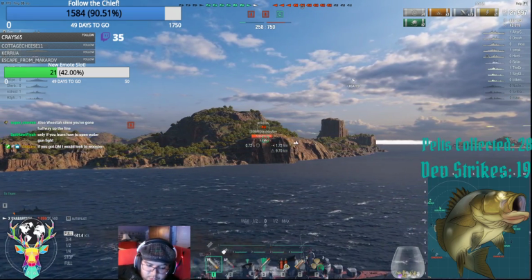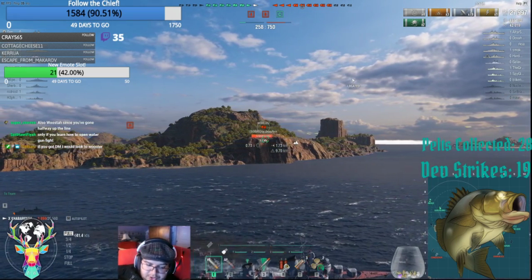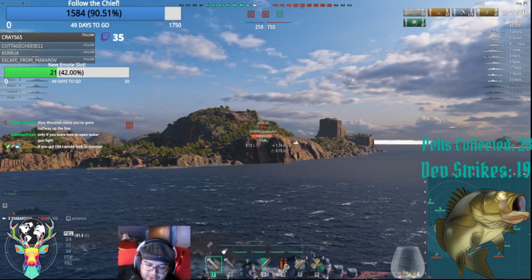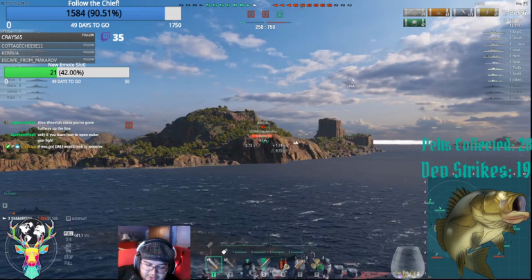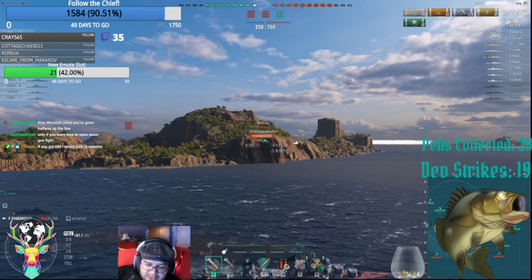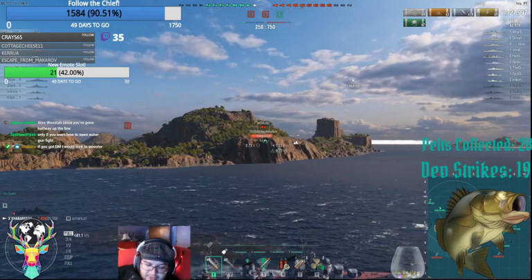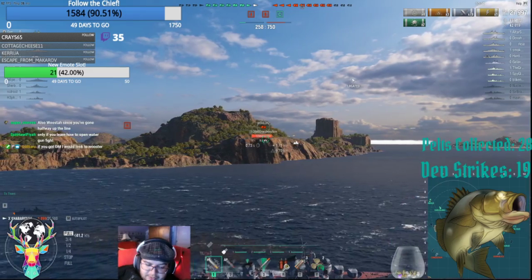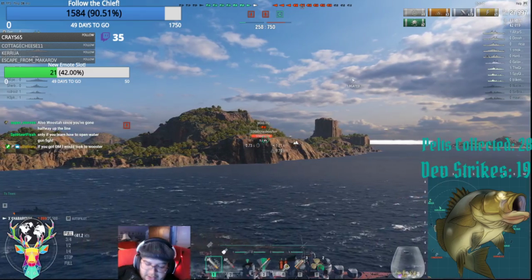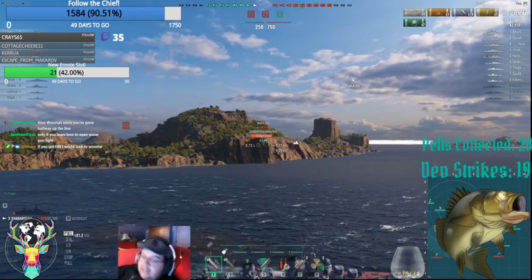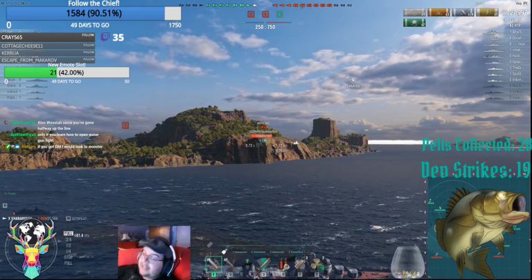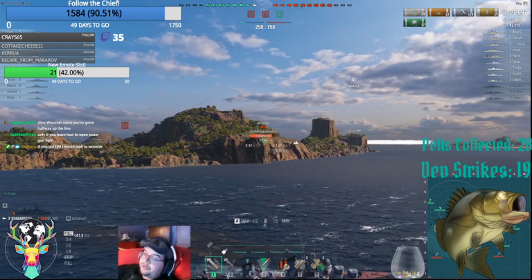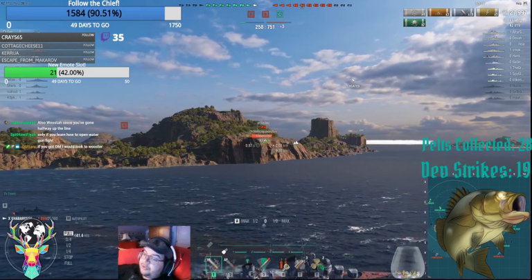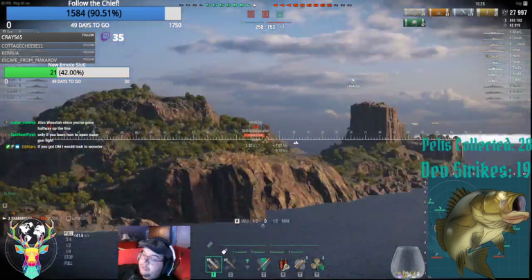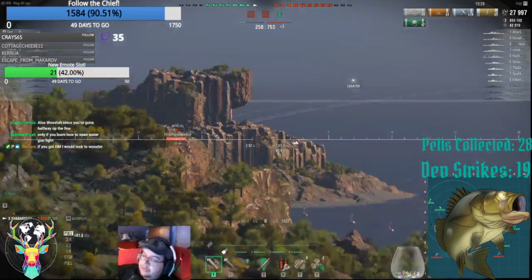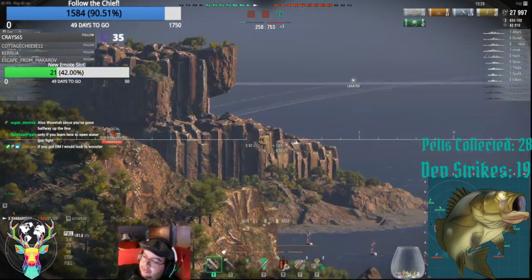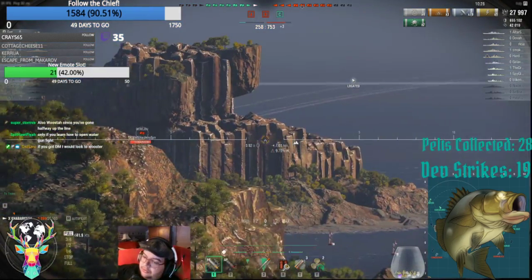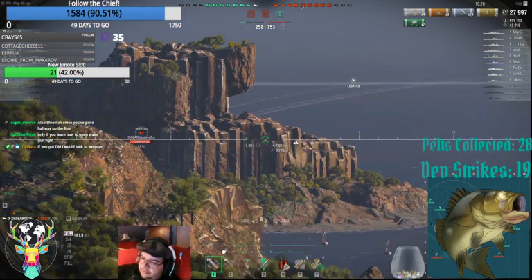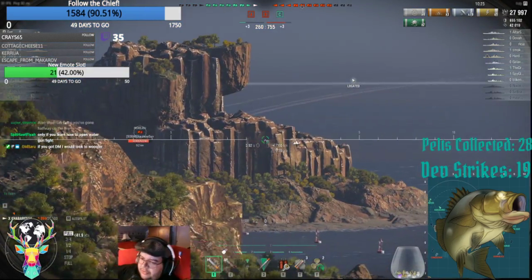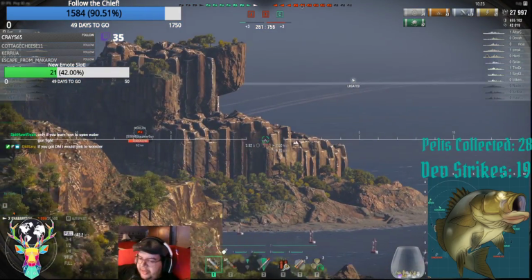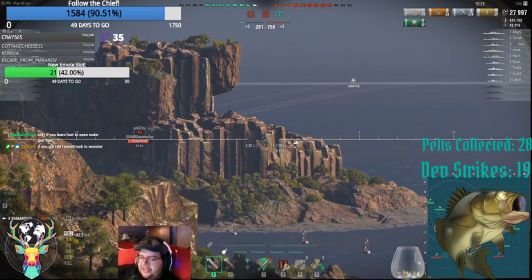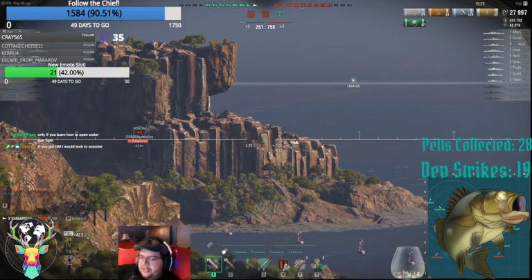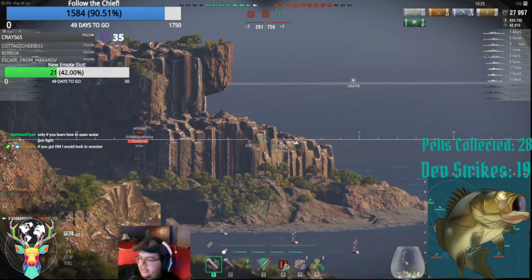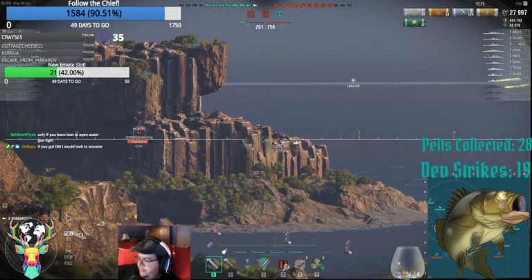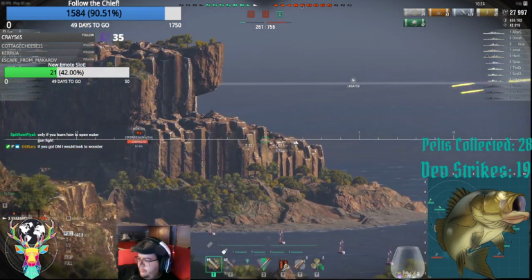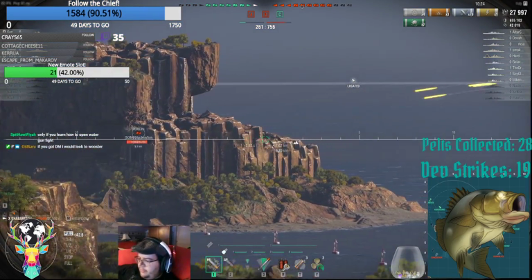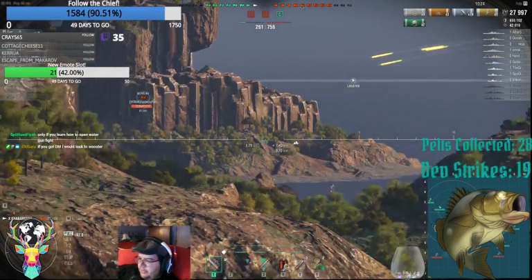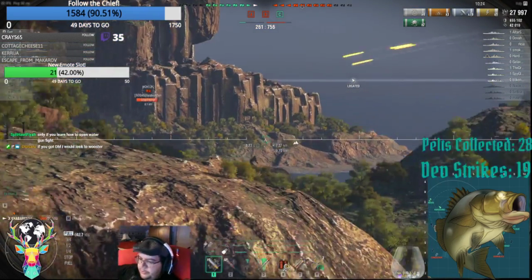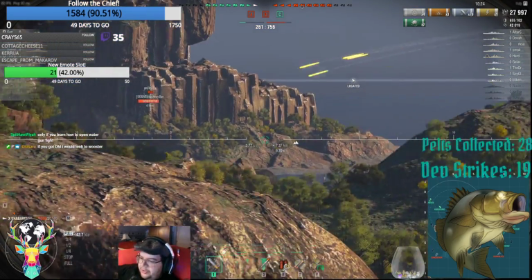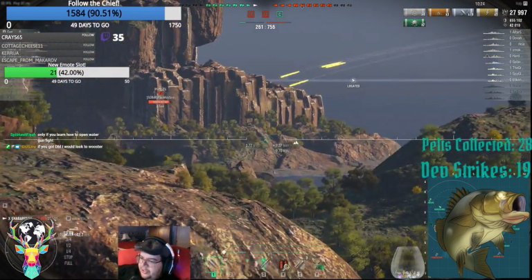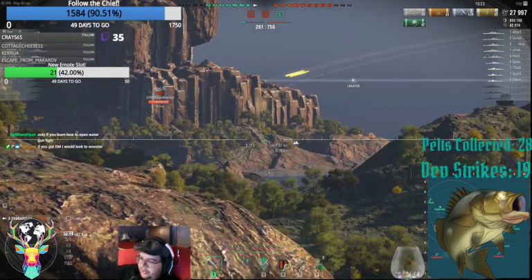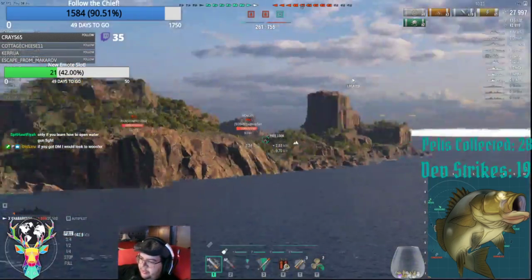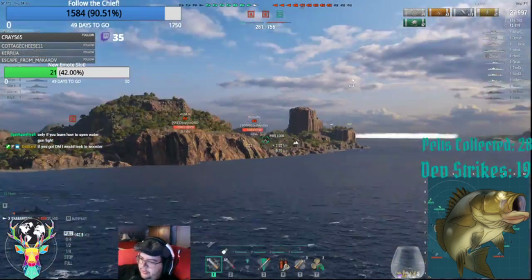Because Yoshino — if you want a Japanese cruiser, get a Yoshino. Worcester is another good one, if you got halfway up the line.